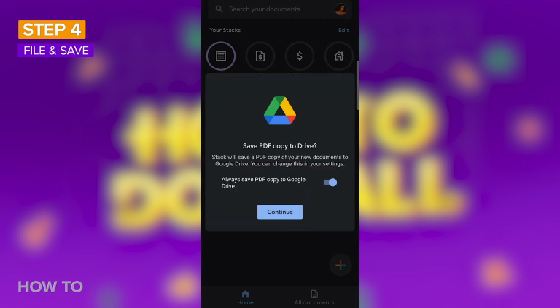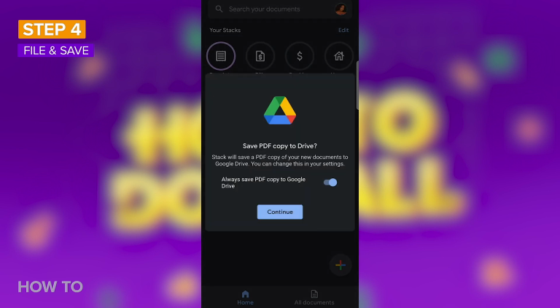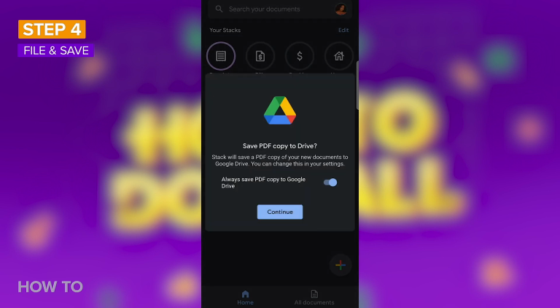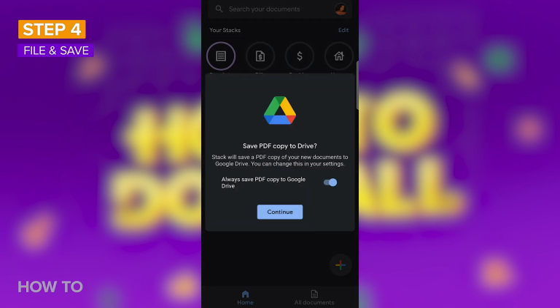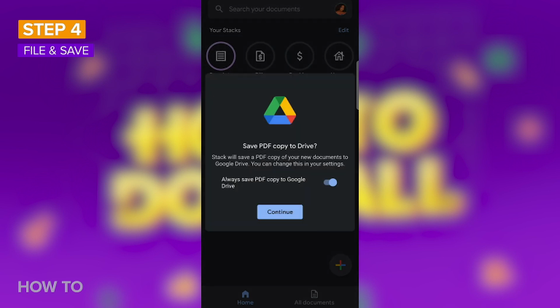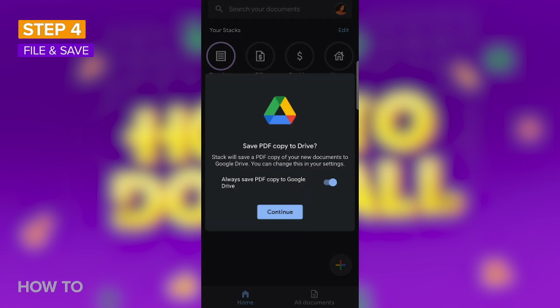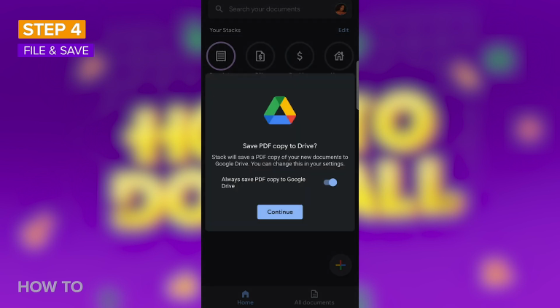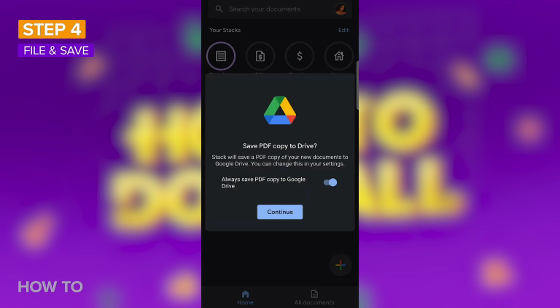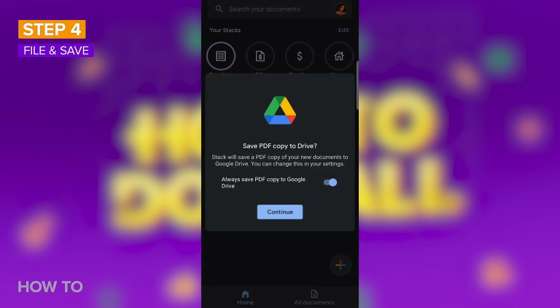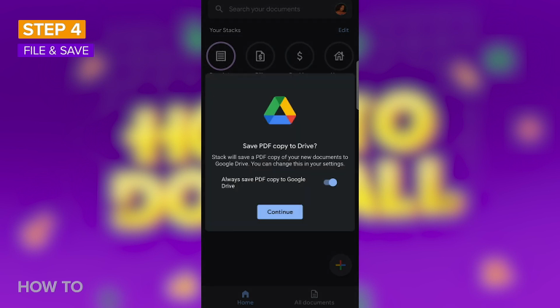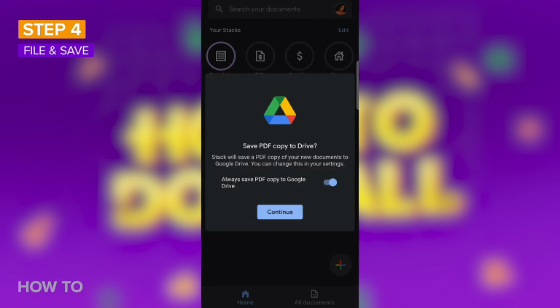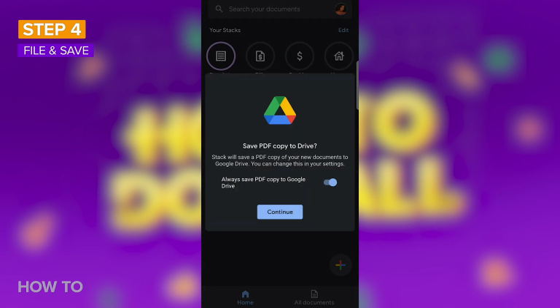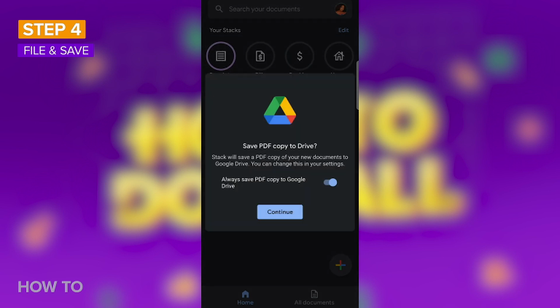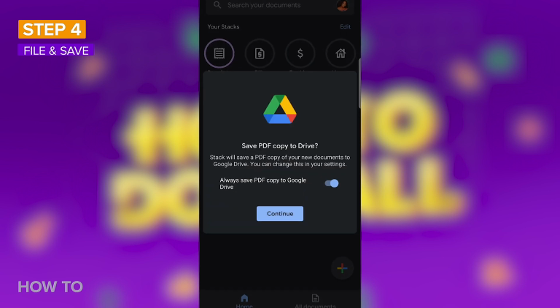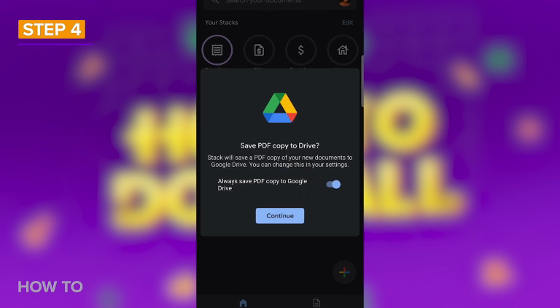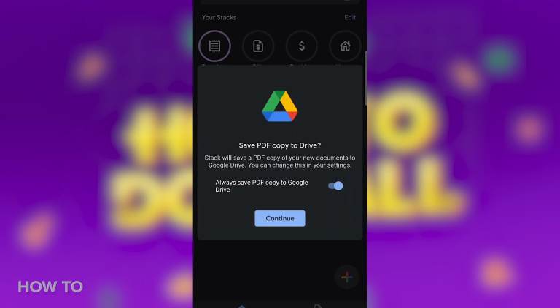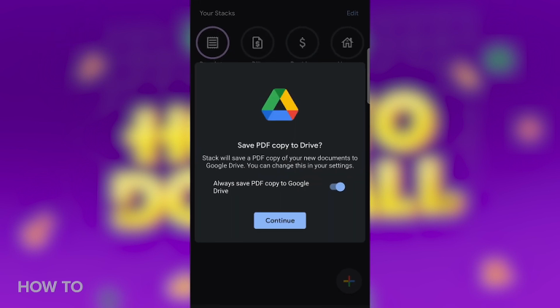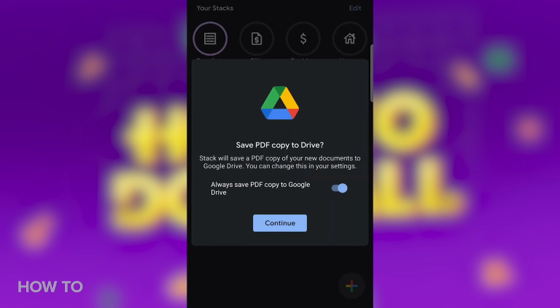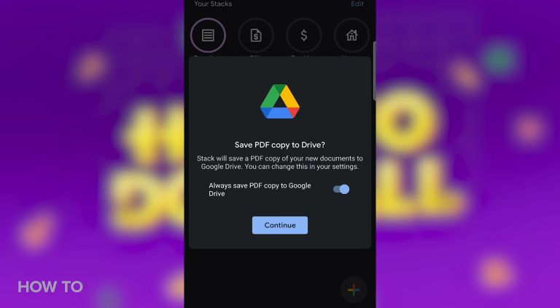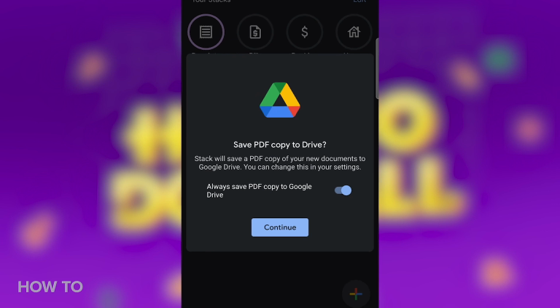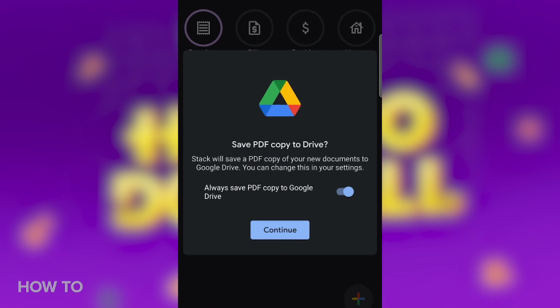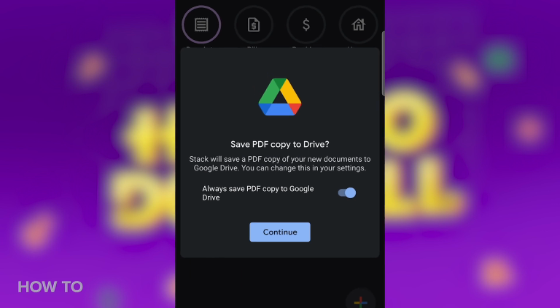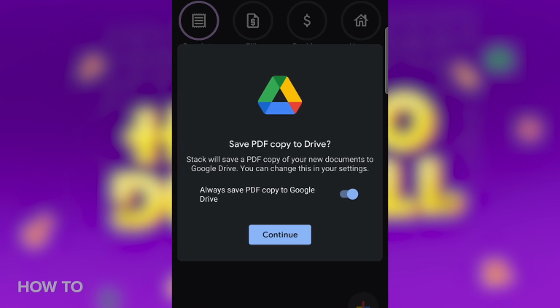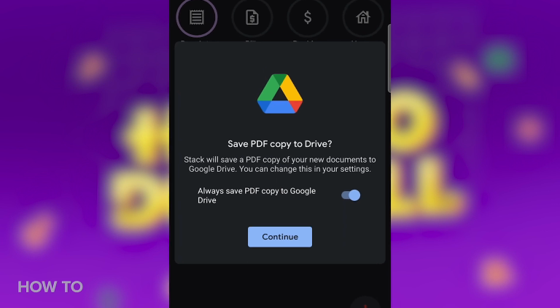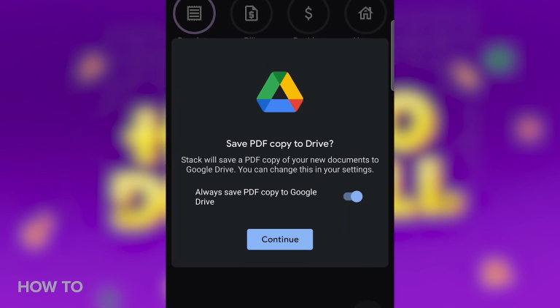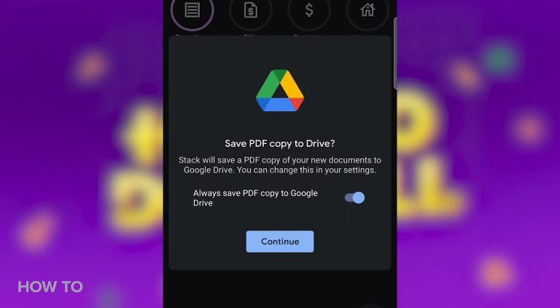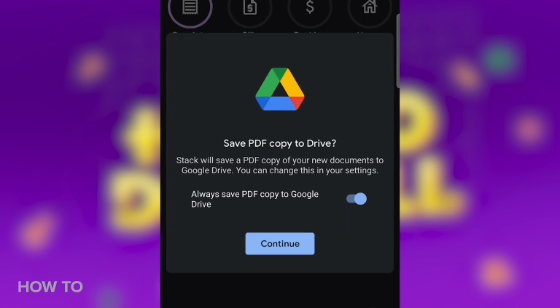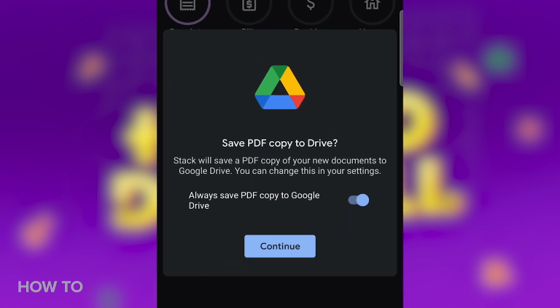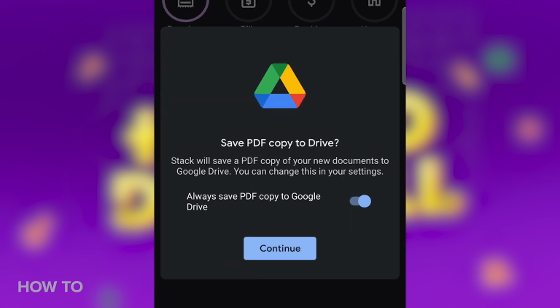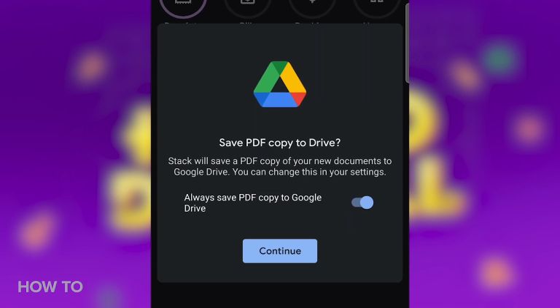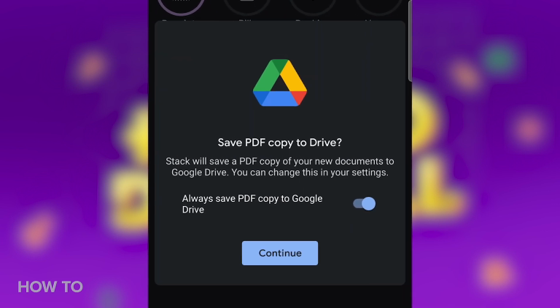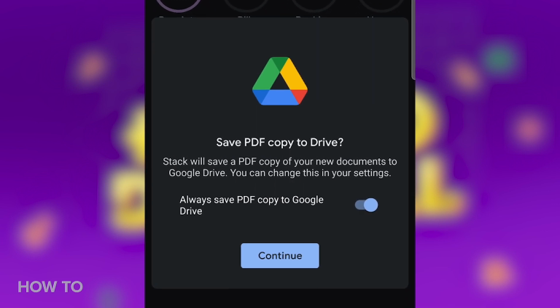You'll be prompted to save a copy to Google Drive. This allows you to access your documents from other devices without the Stack app itself.